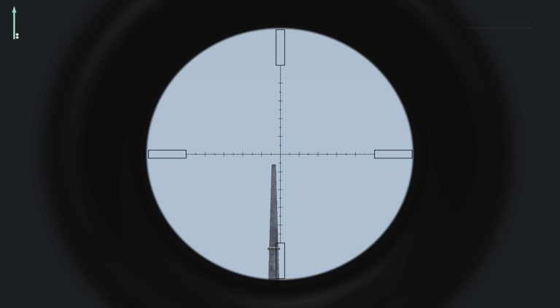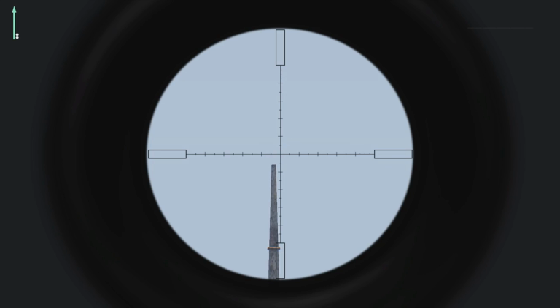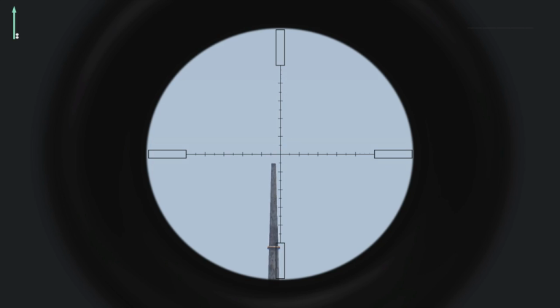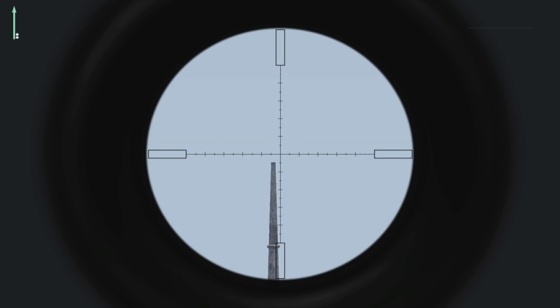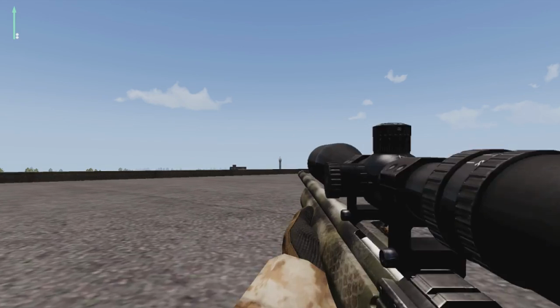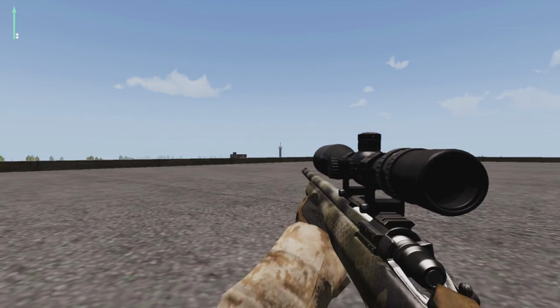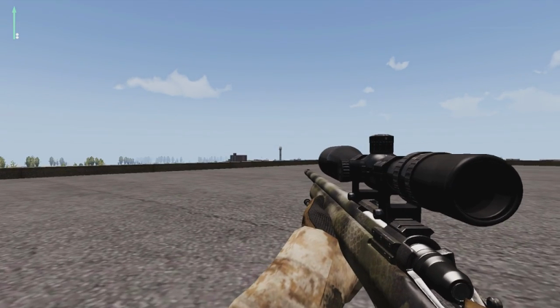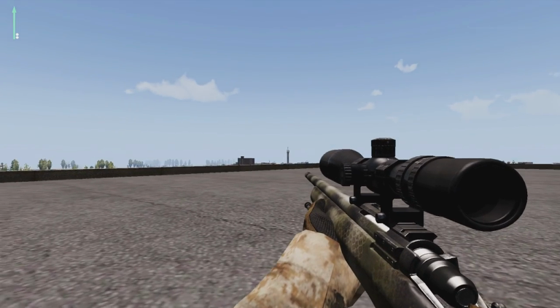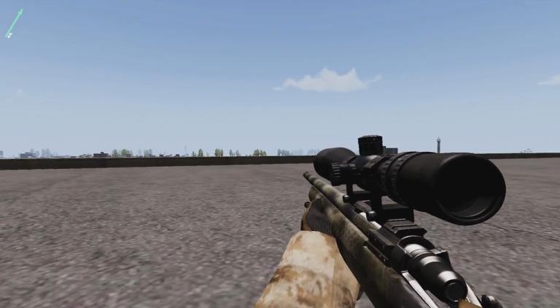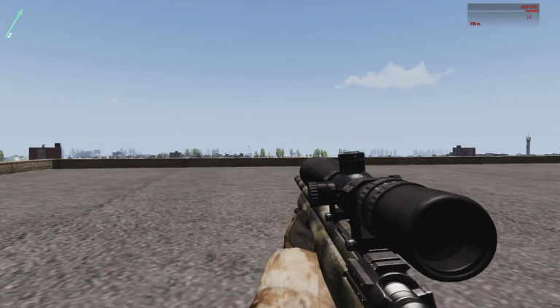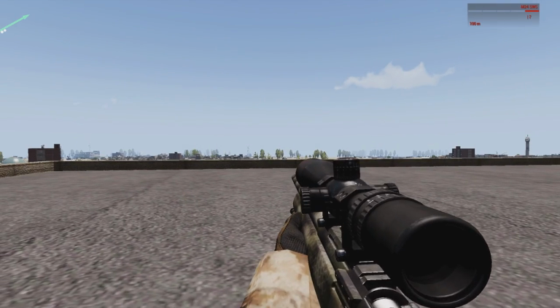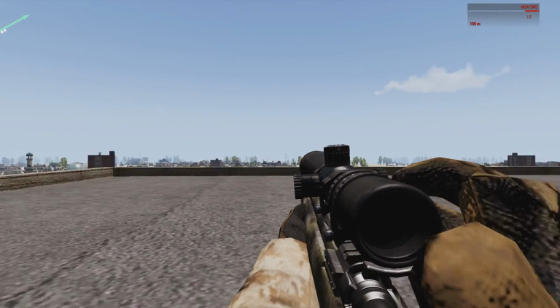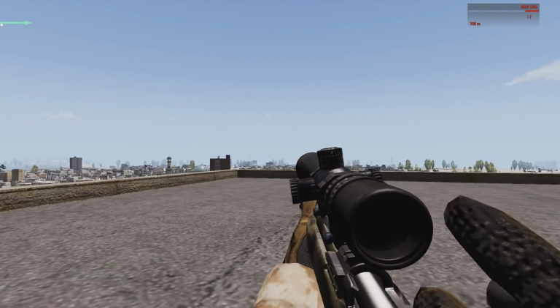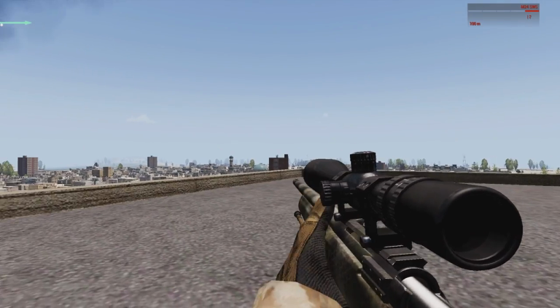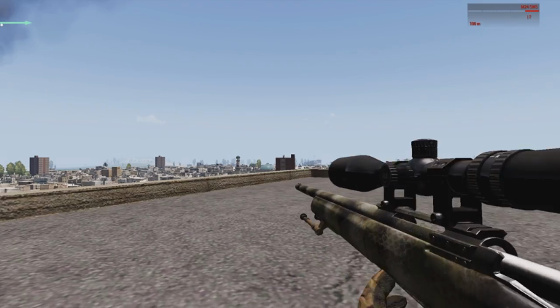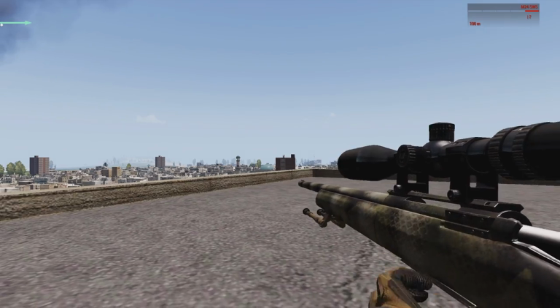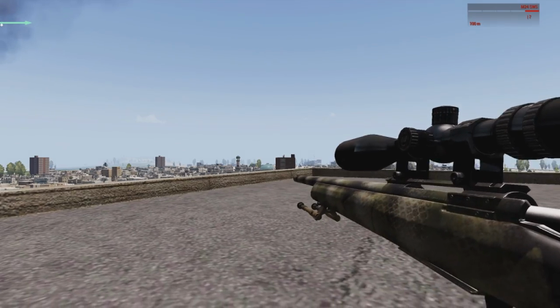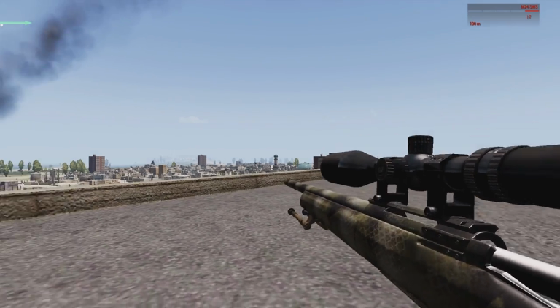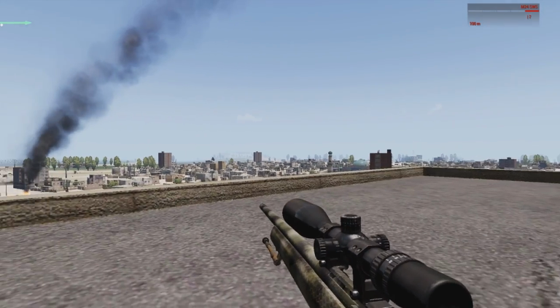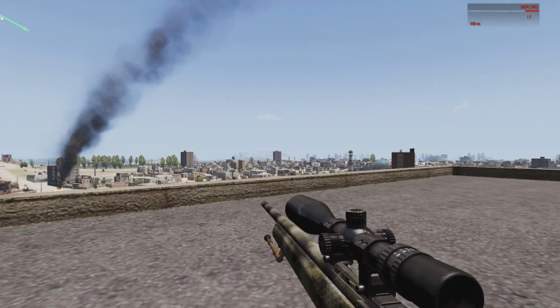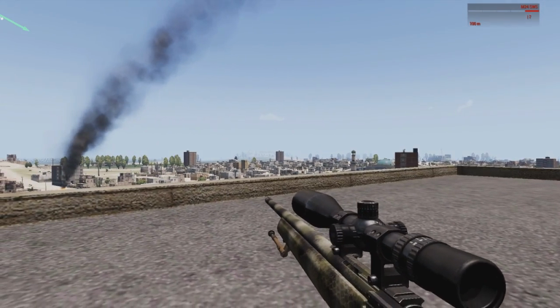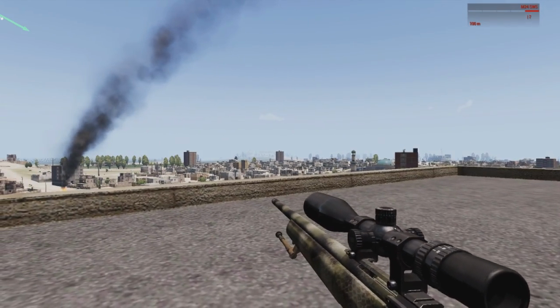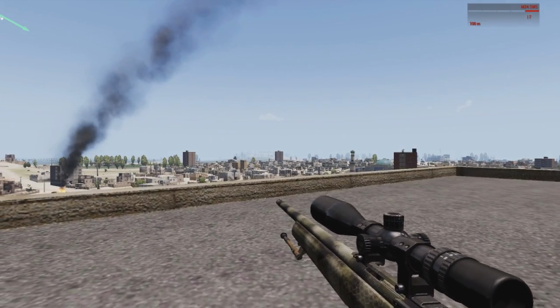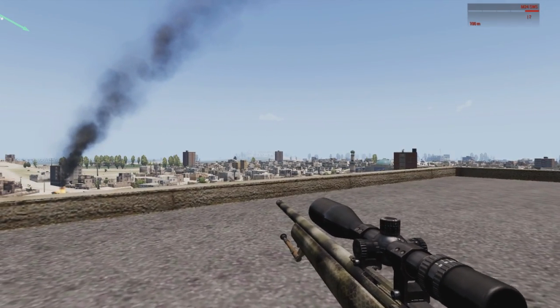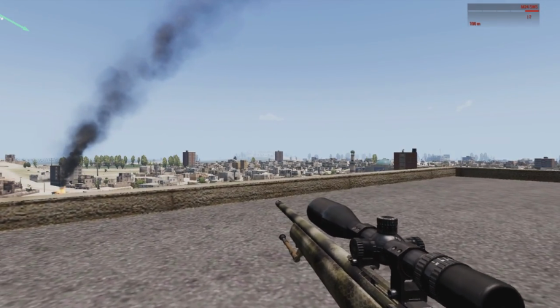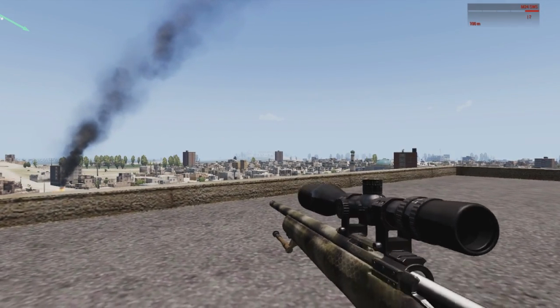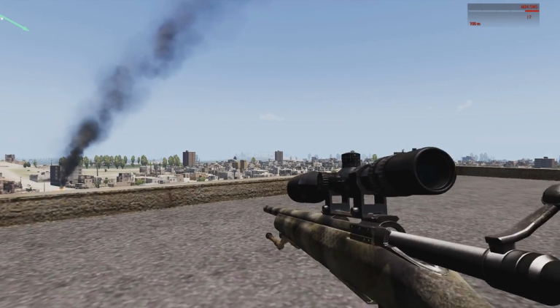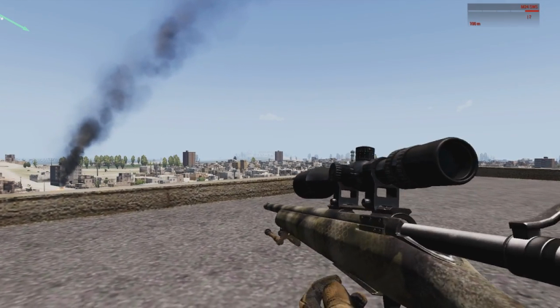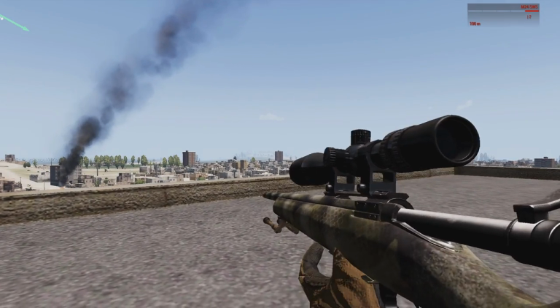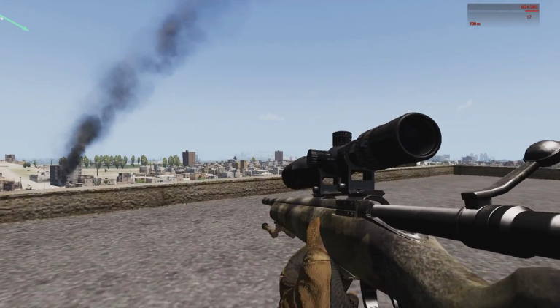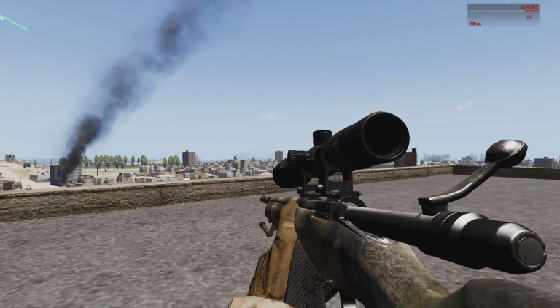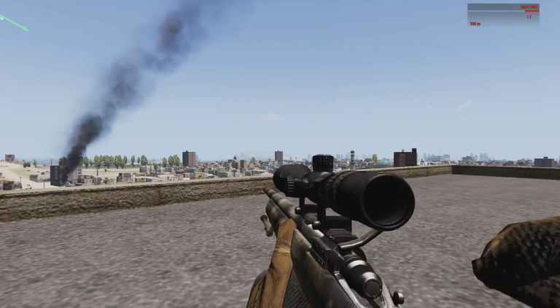Let's see the final test, but now we're going to use the bullet cam. And of course, the link is also in the description.